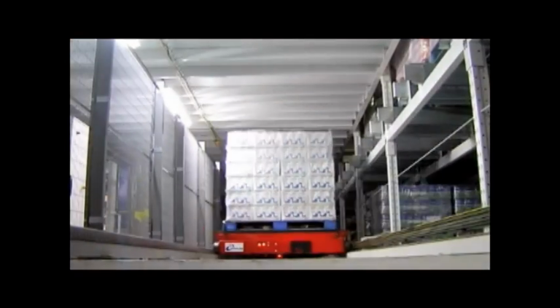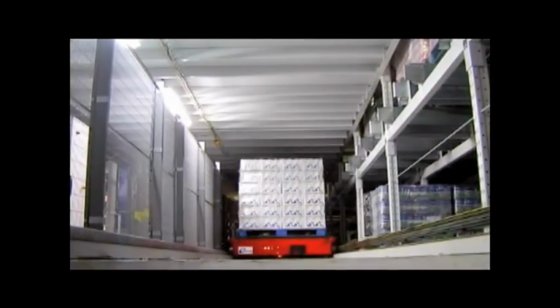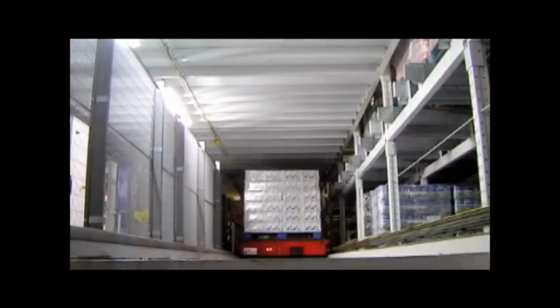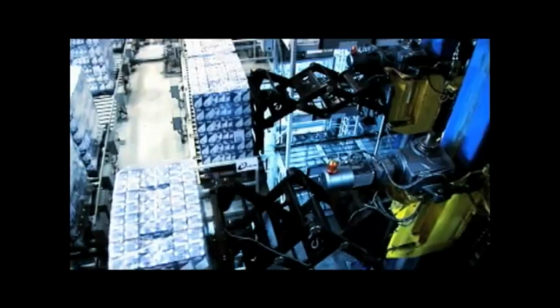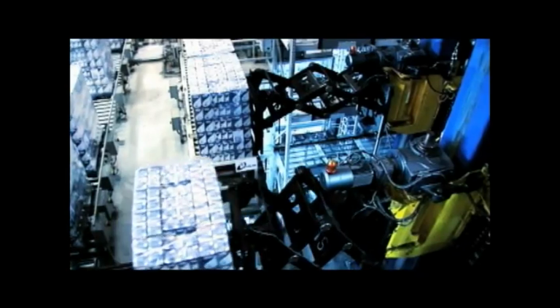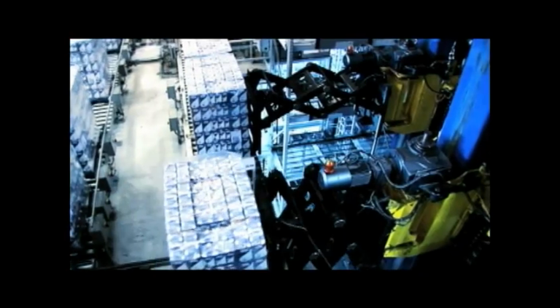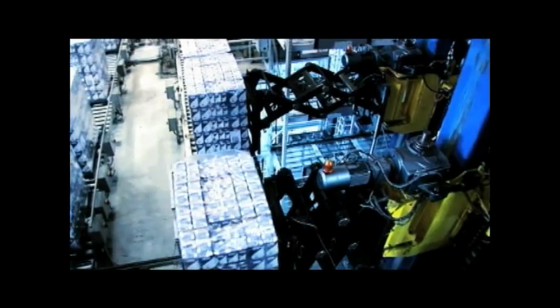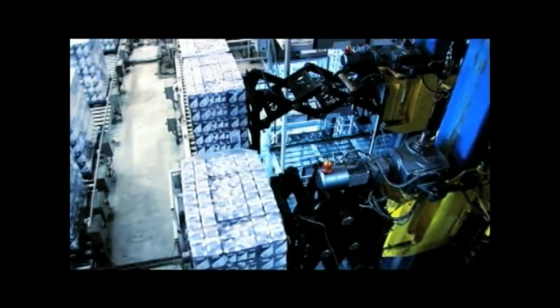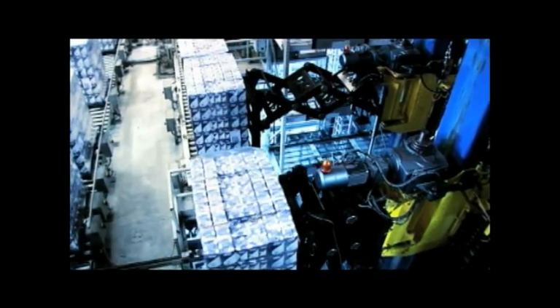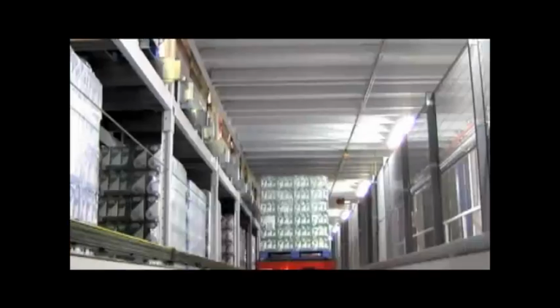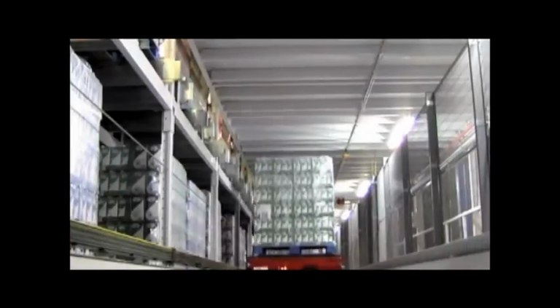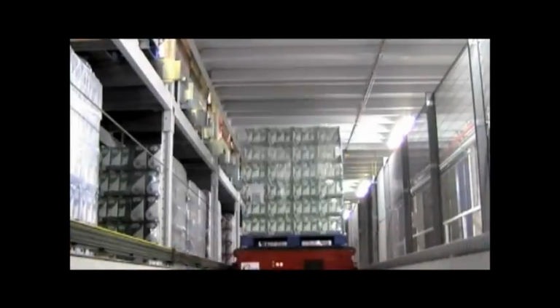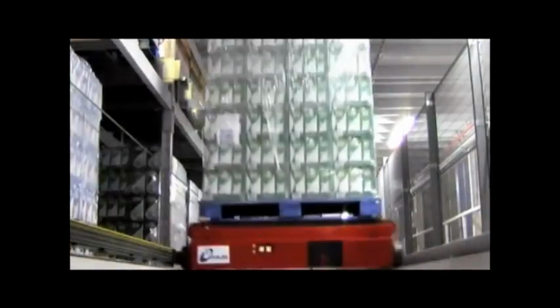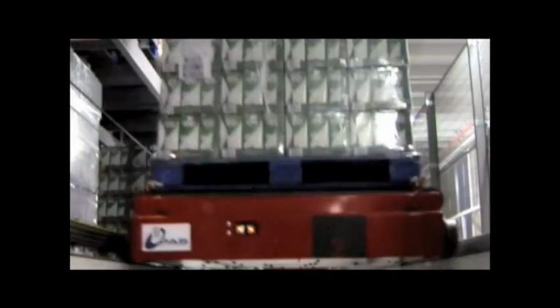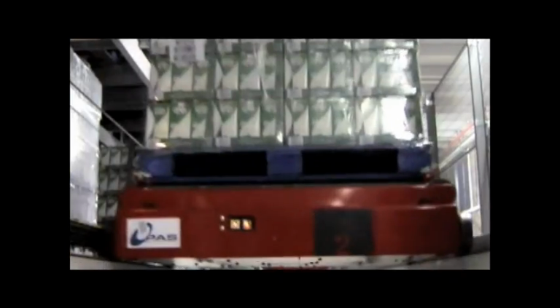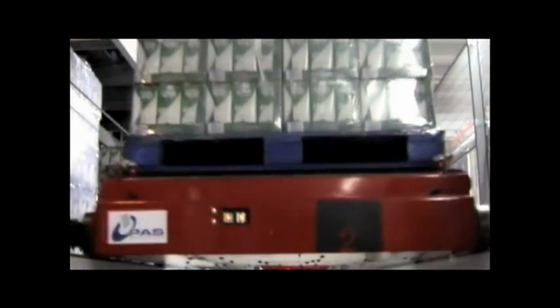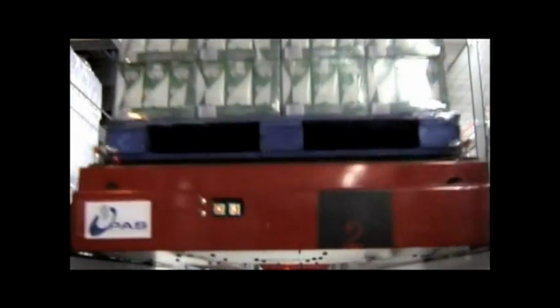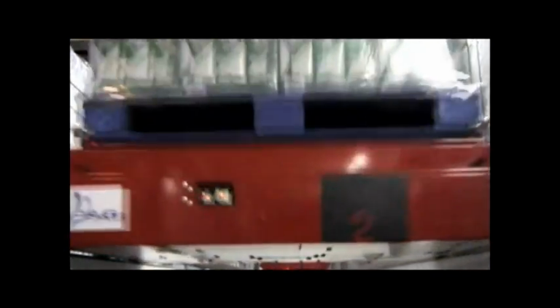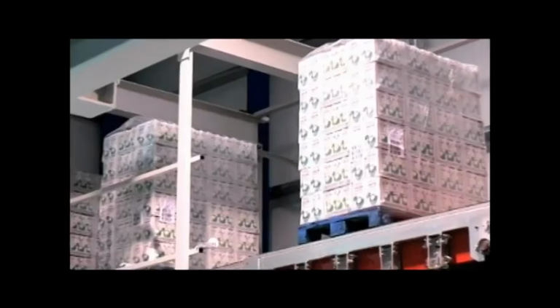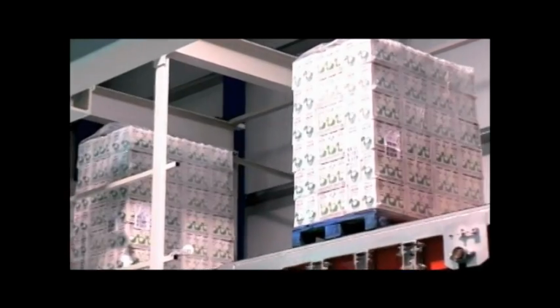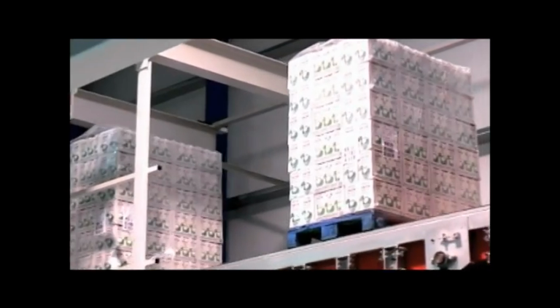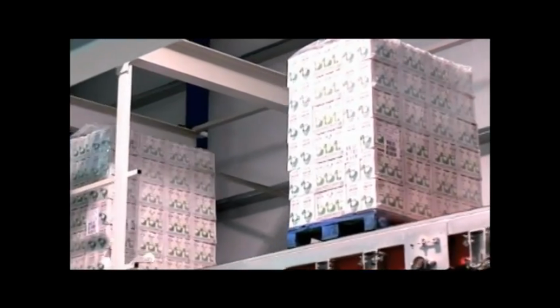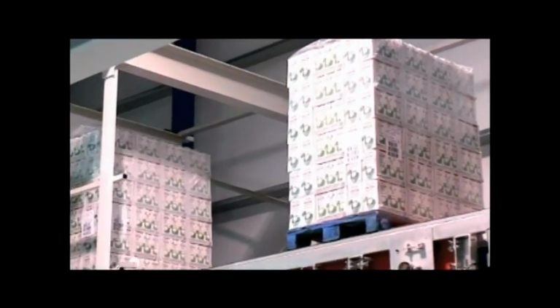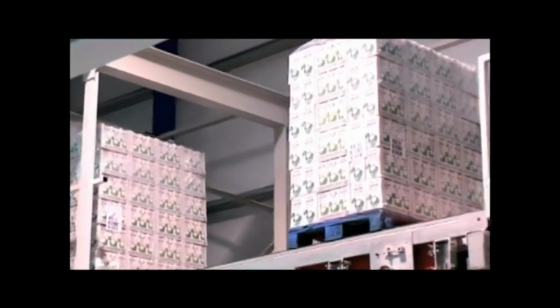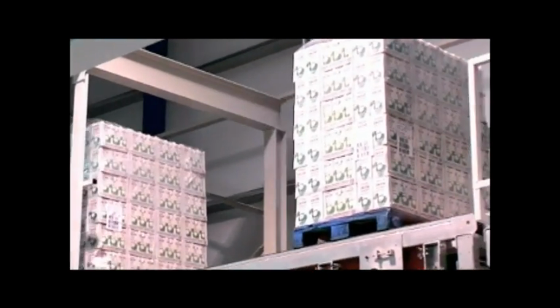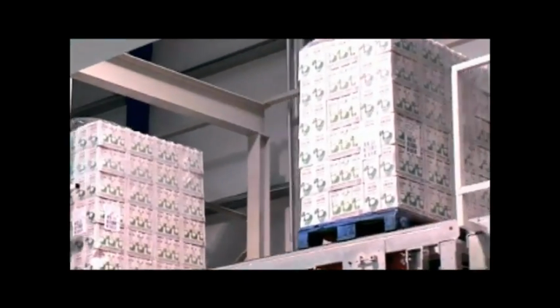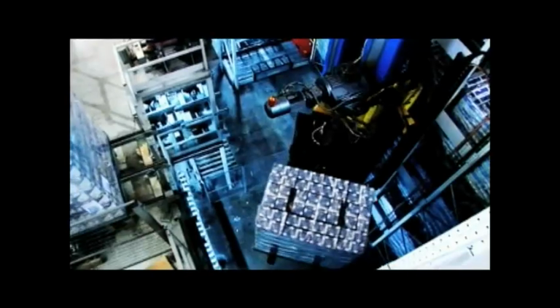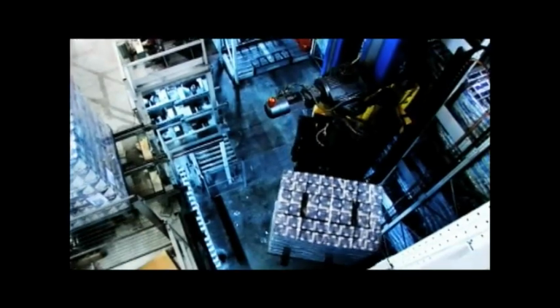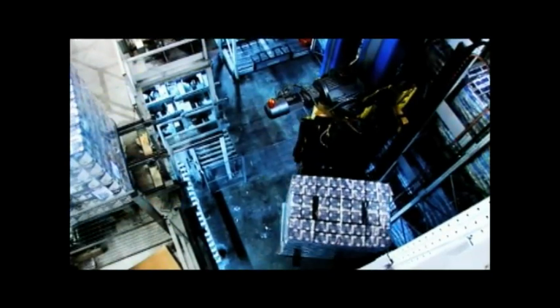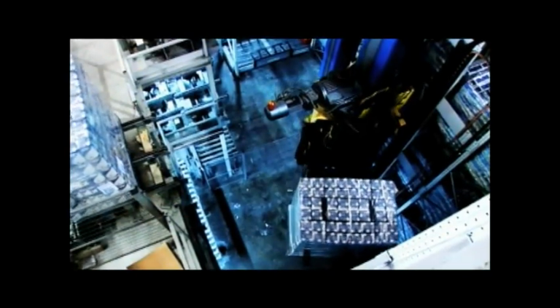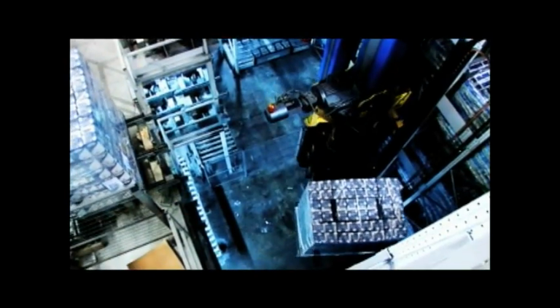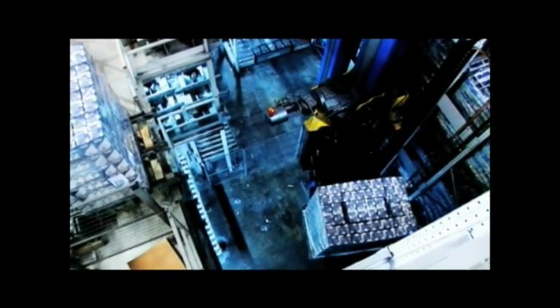Welcome to PowerStore and welcome to Power Automation Systems, the next generation of automated pallet storage solutions.